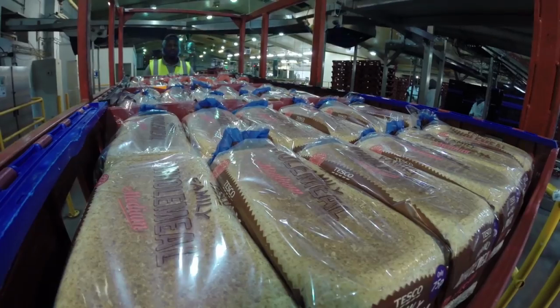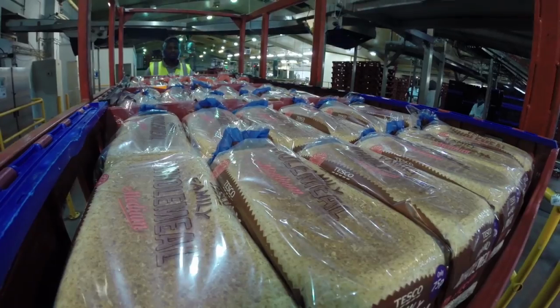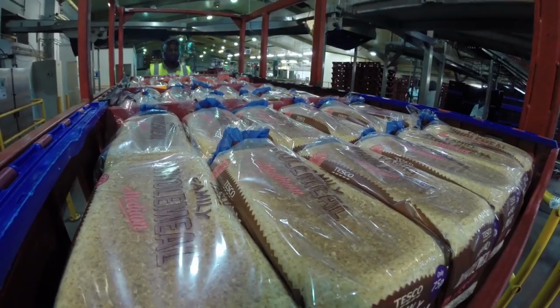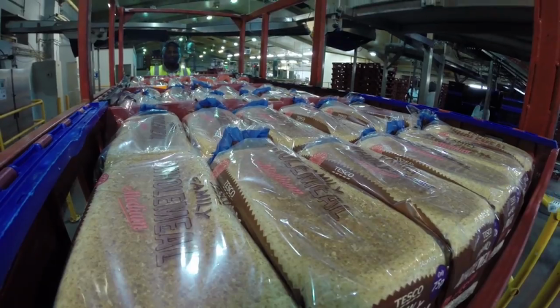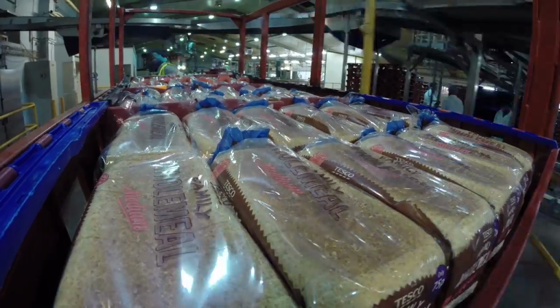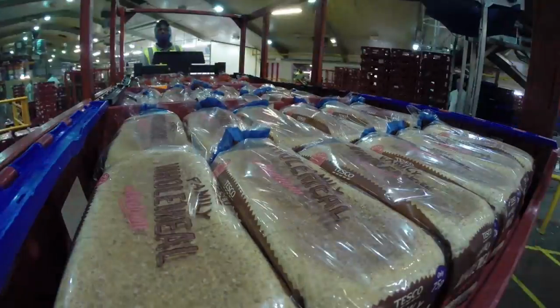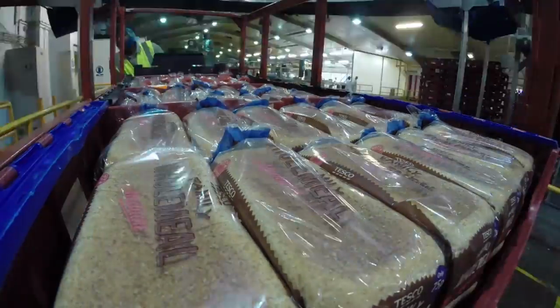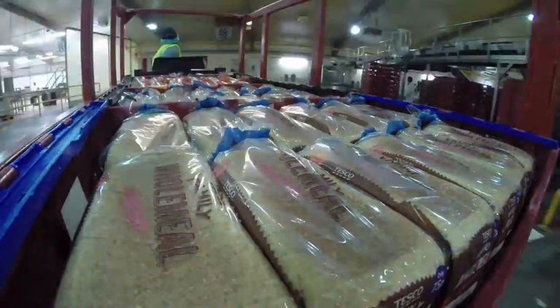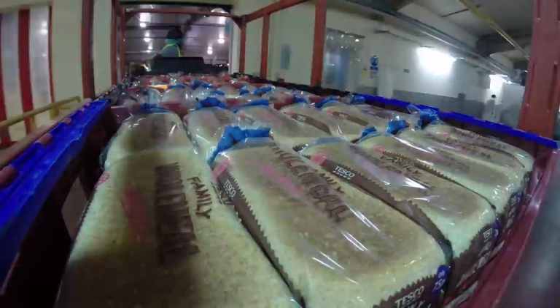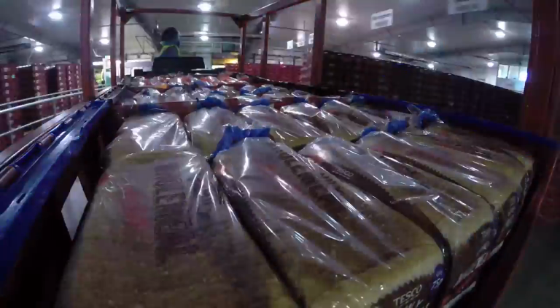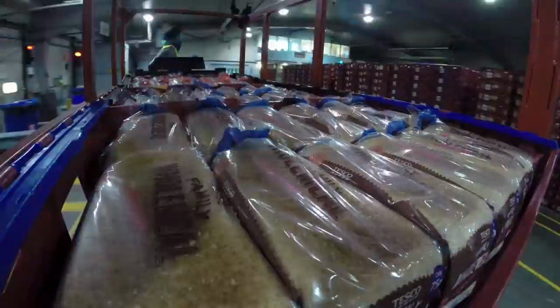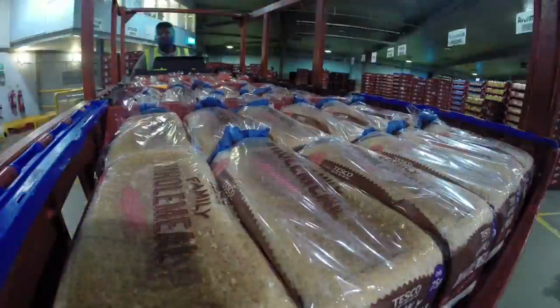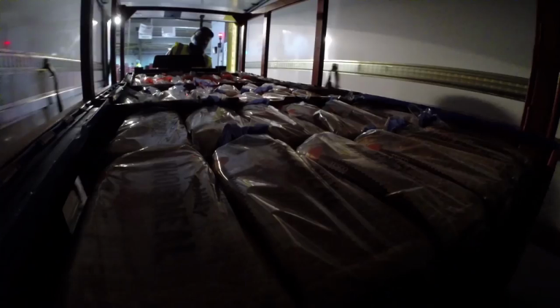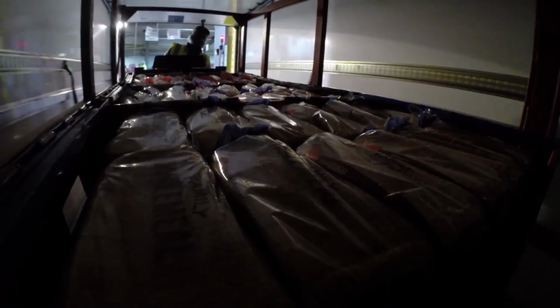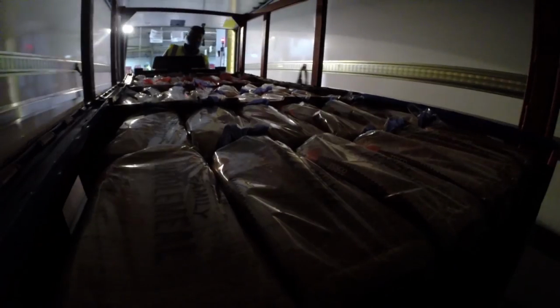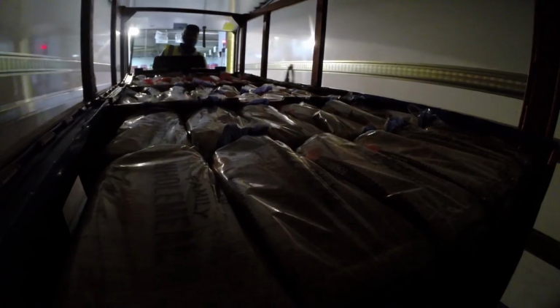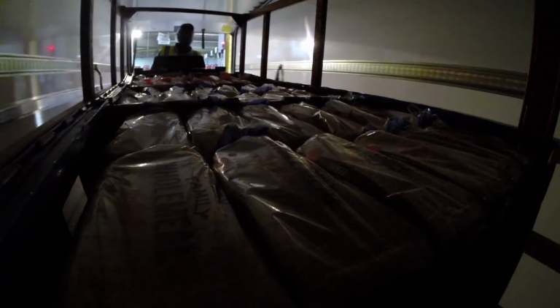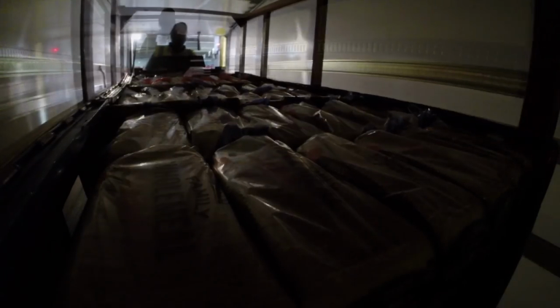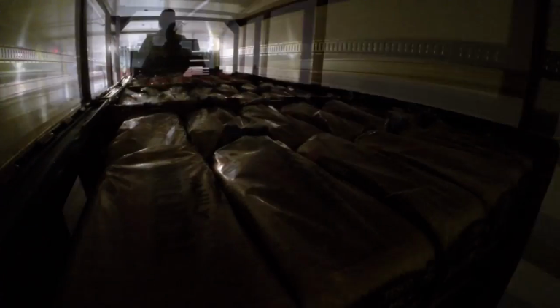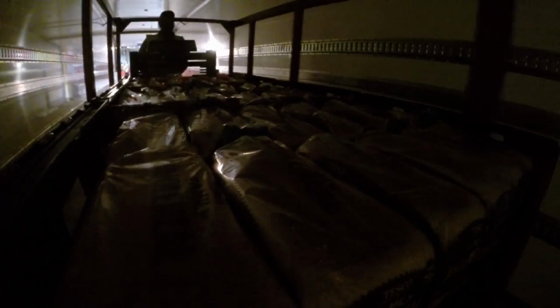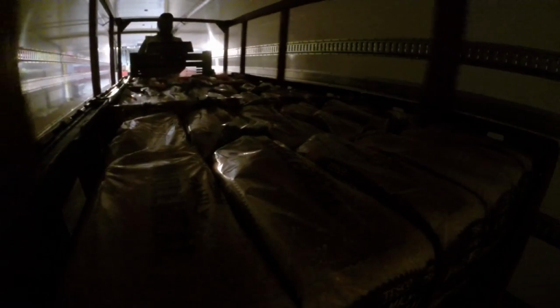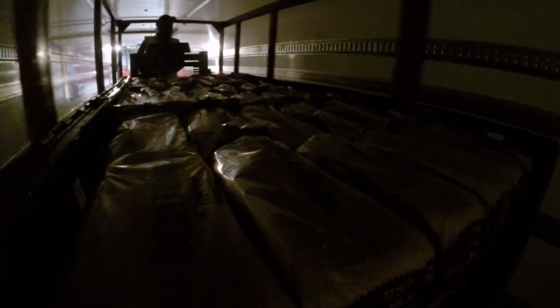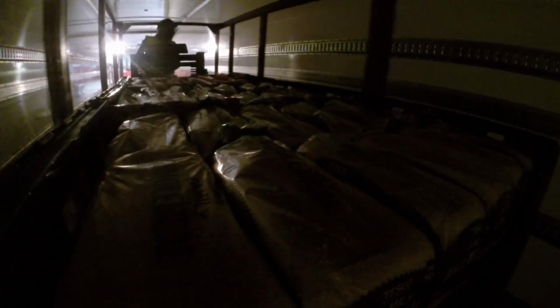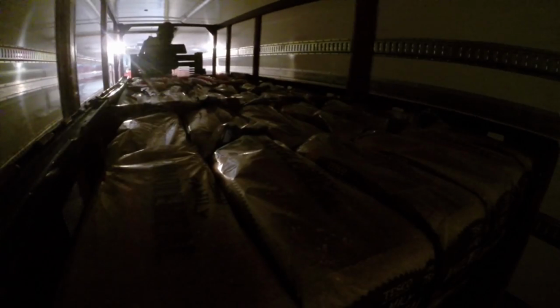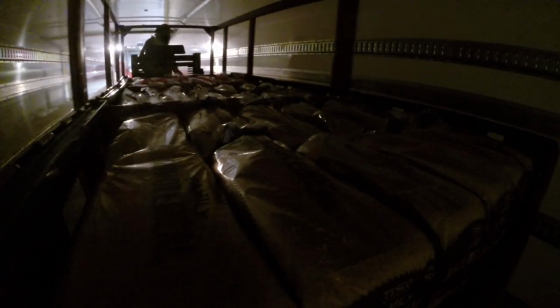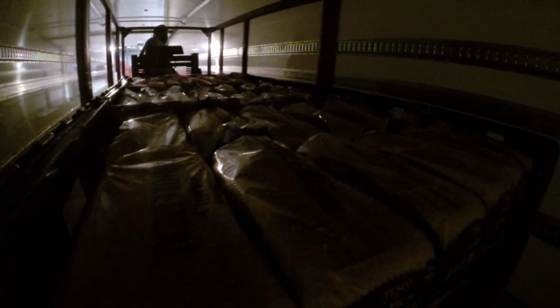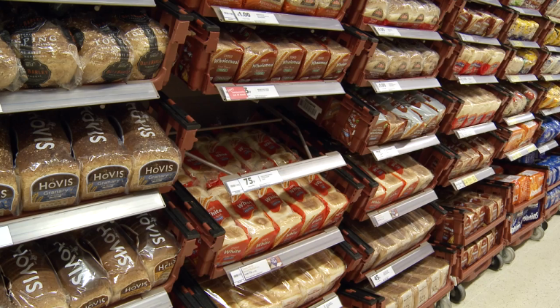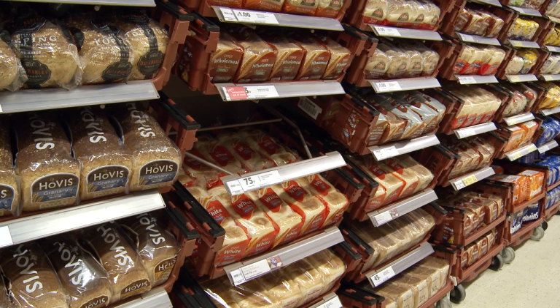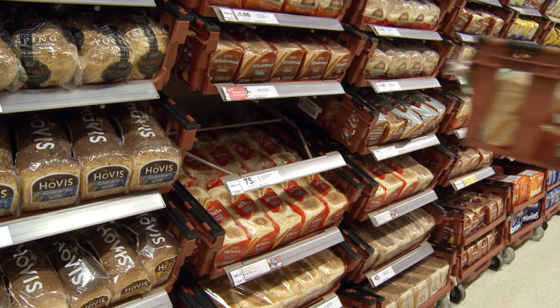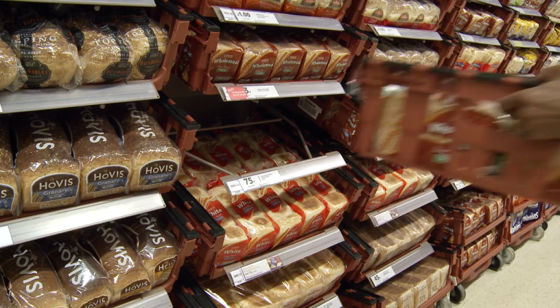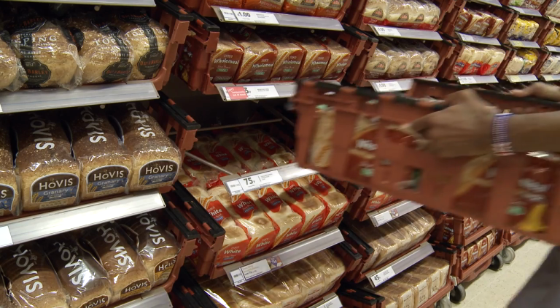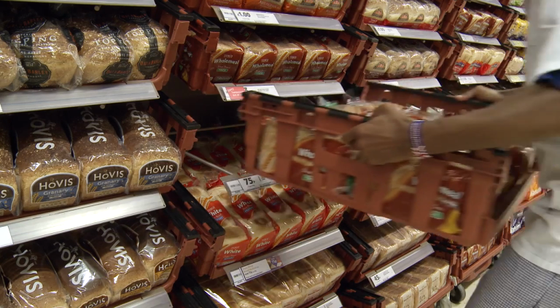Finally, the freshly baked loaves are packed up in these lorries and taken to shops all around the country, ready for you to eat and enjoy.